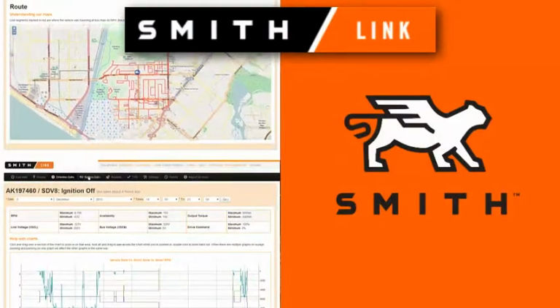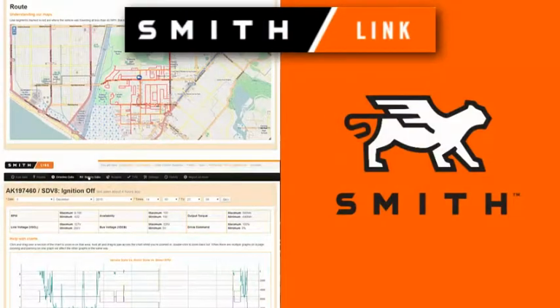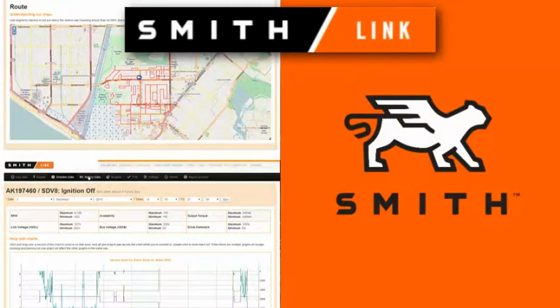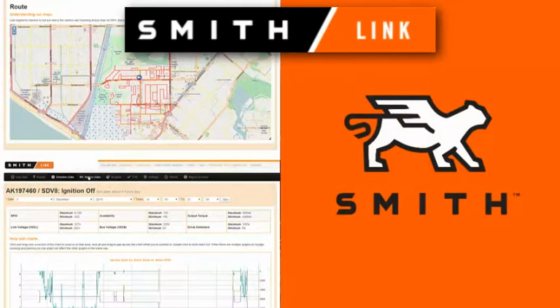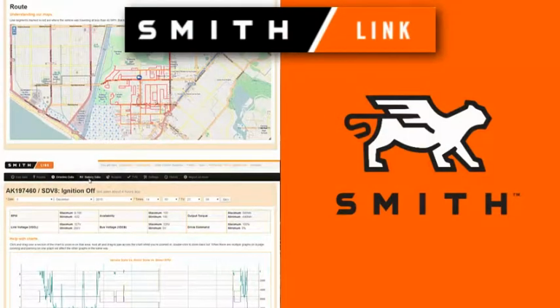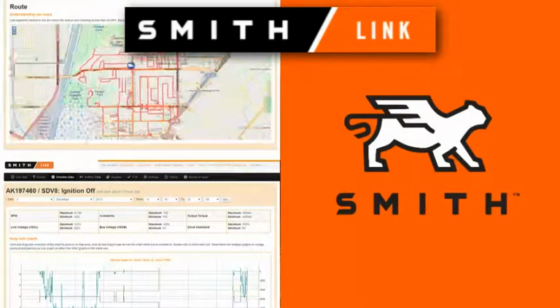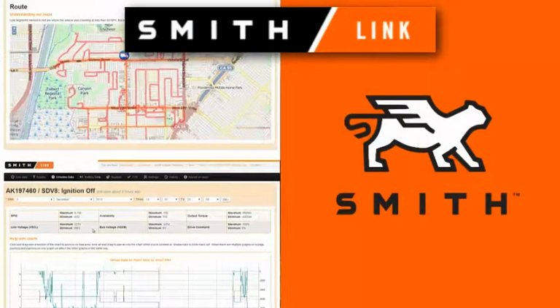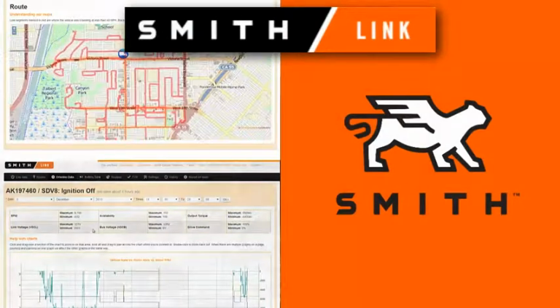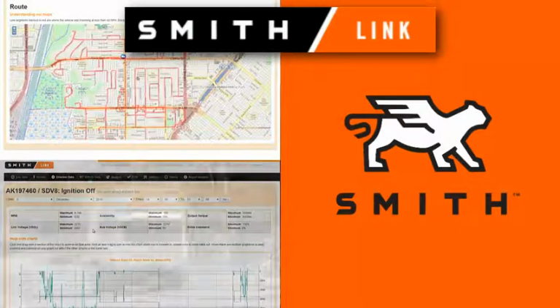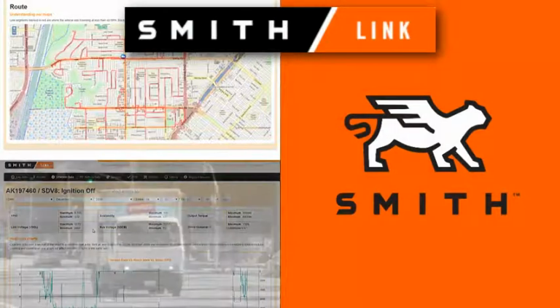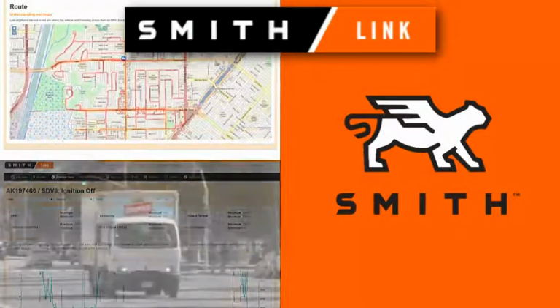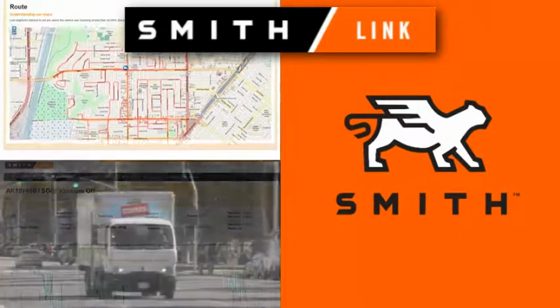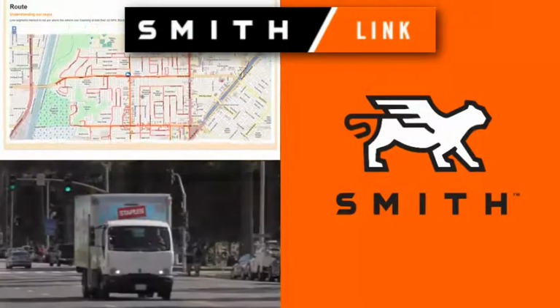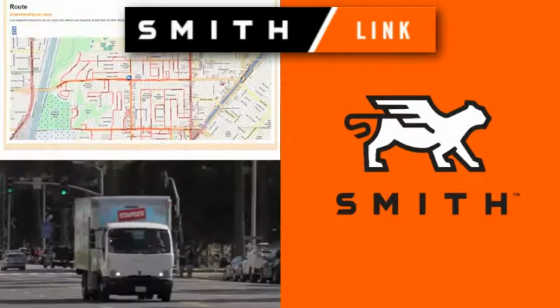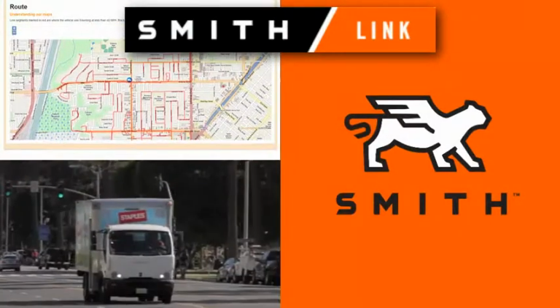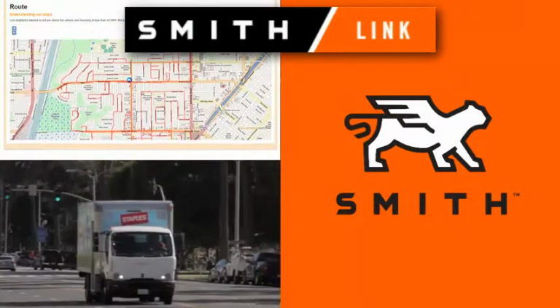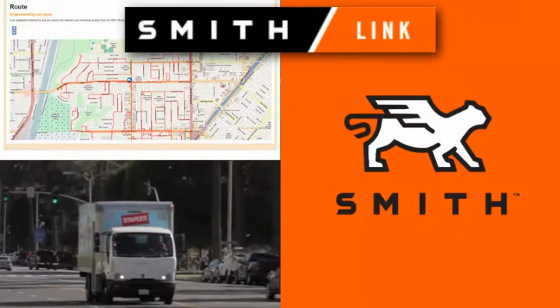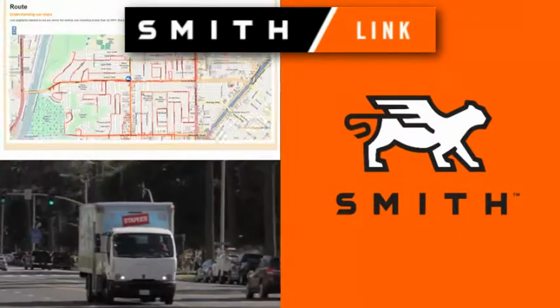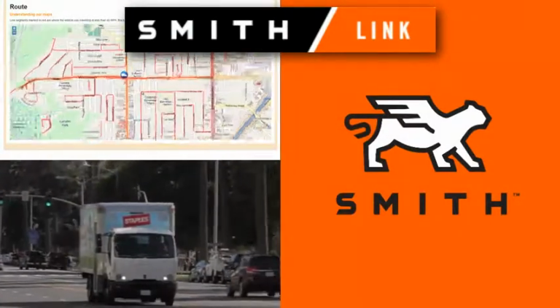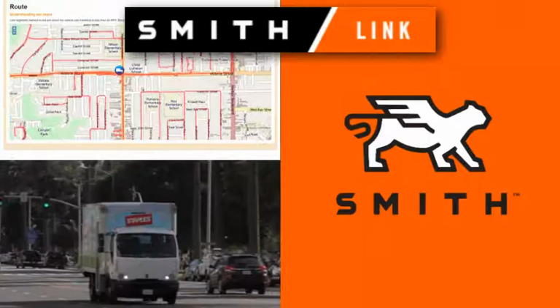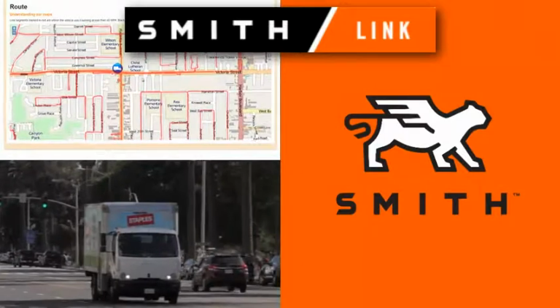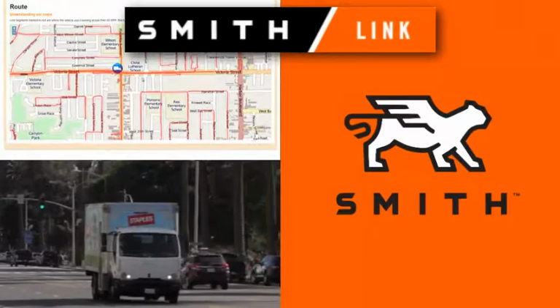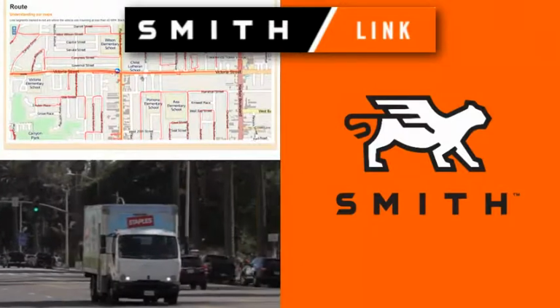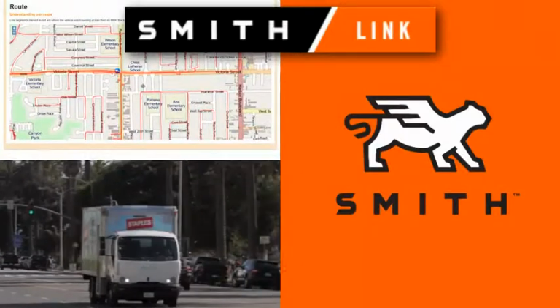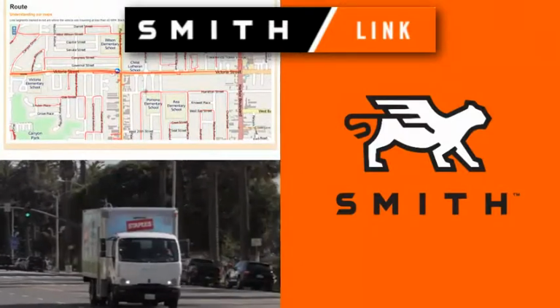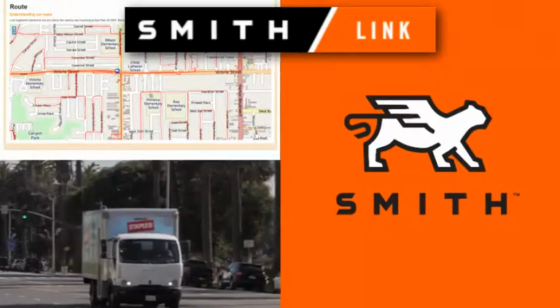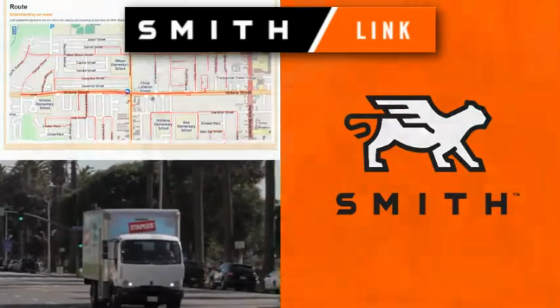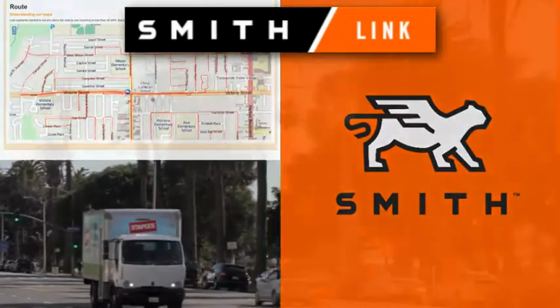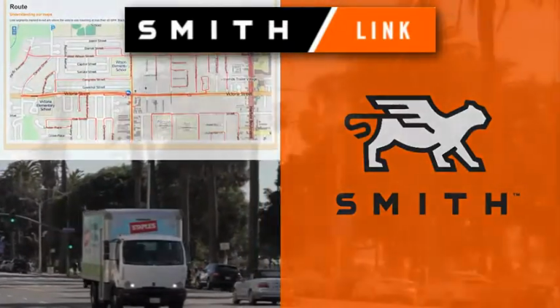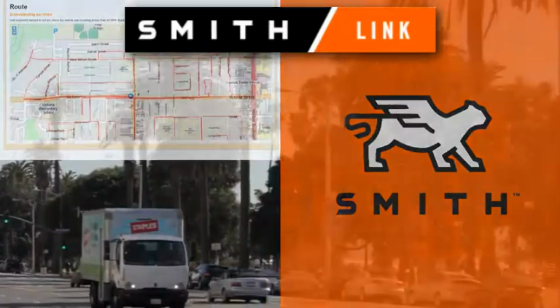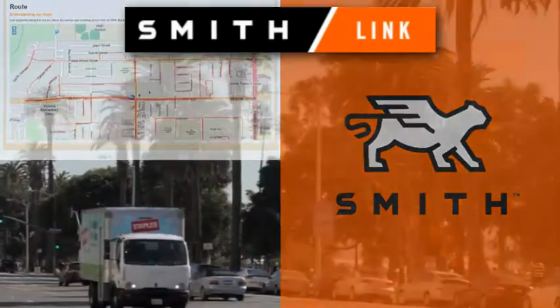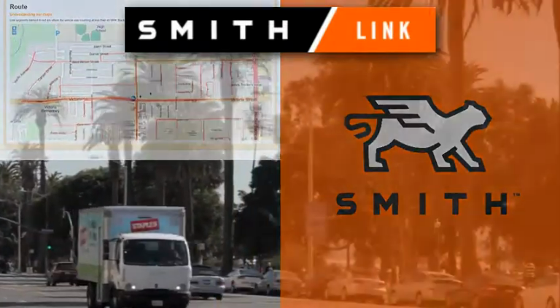SmithLink is one of the many ways Smith continues to lead electrification and accelerate EV adoption worldwide.